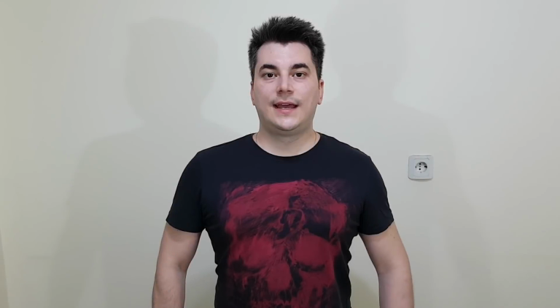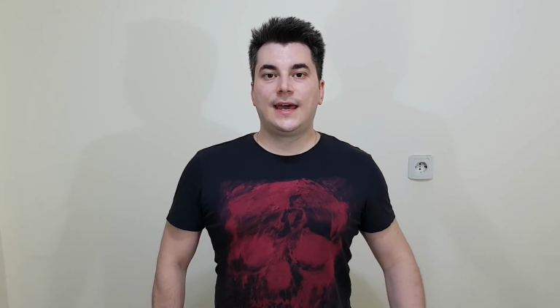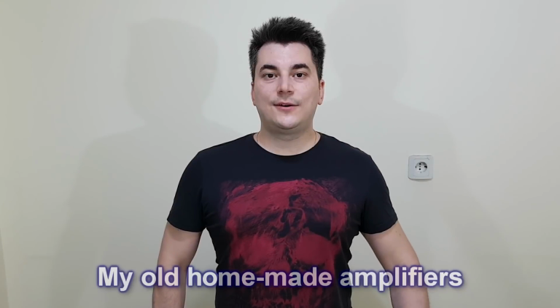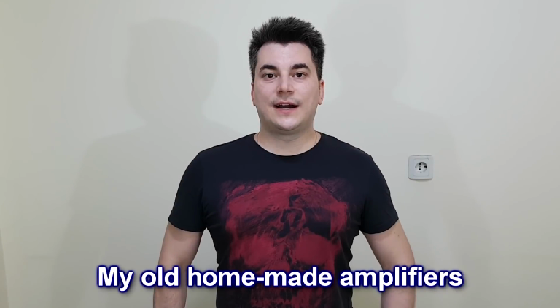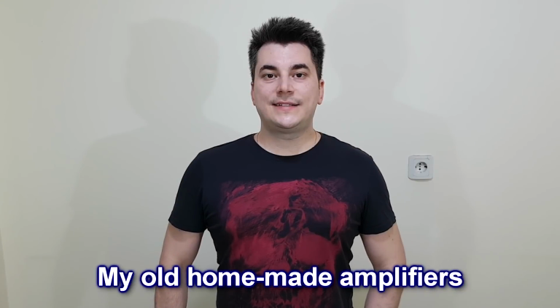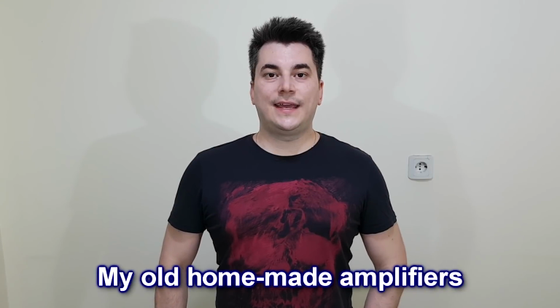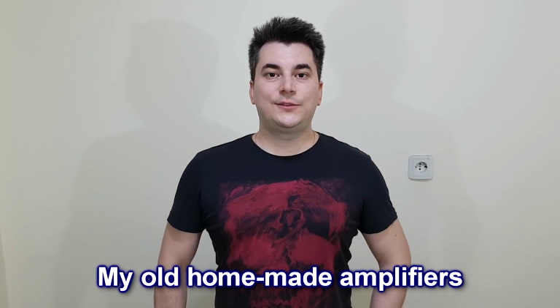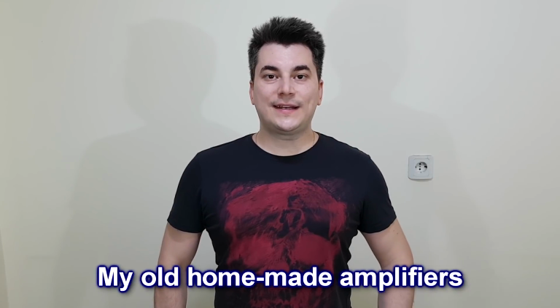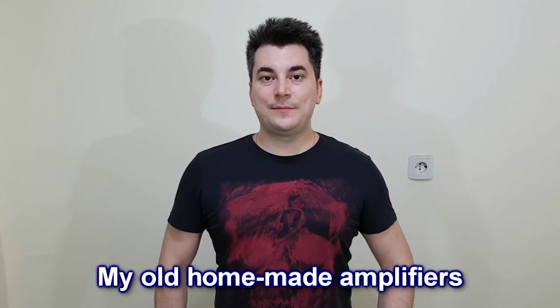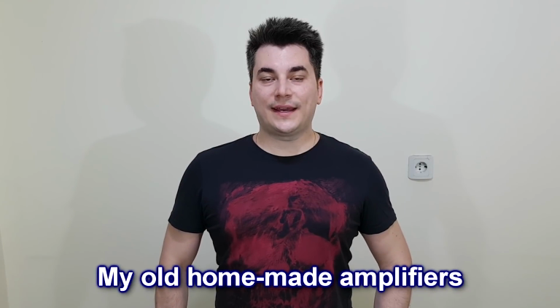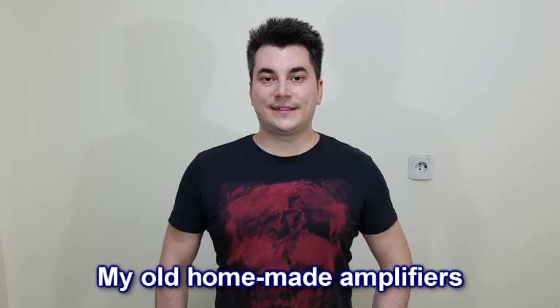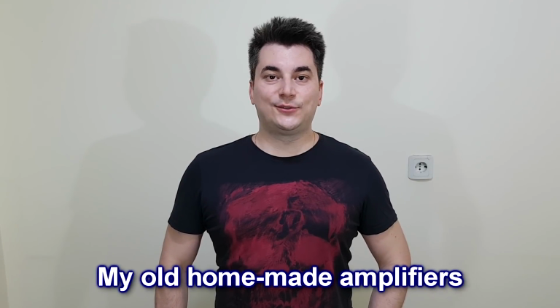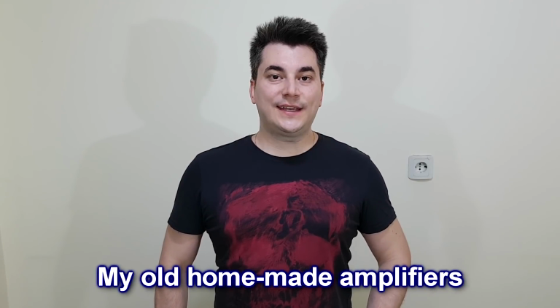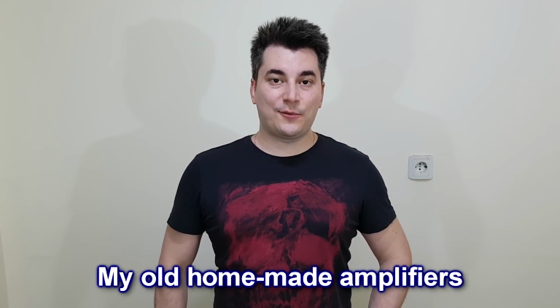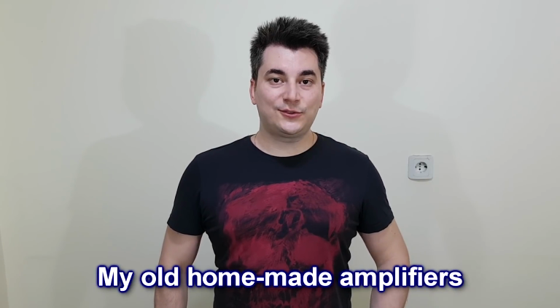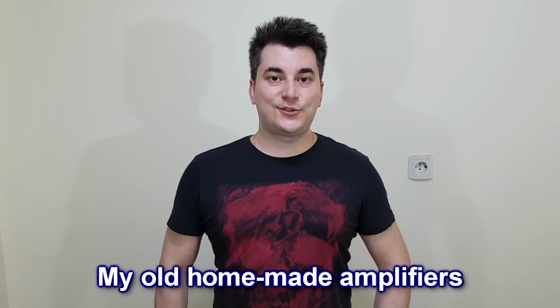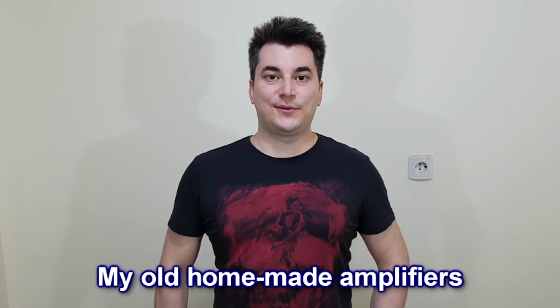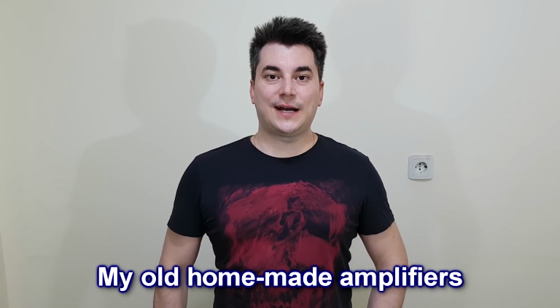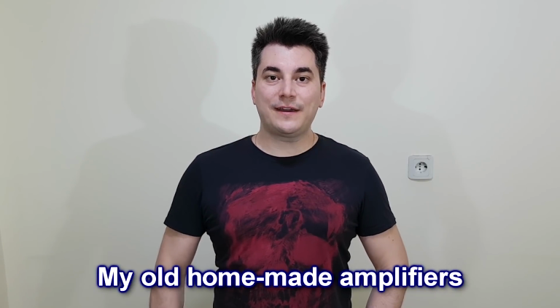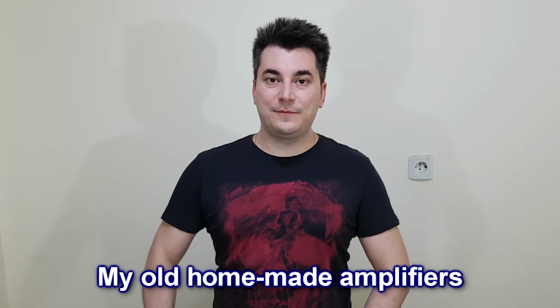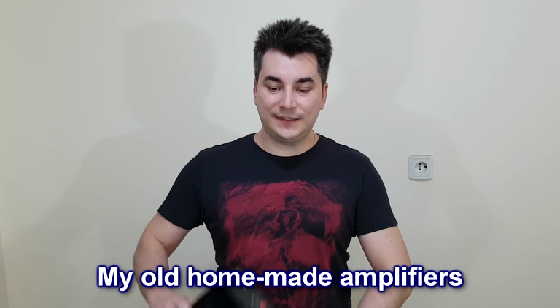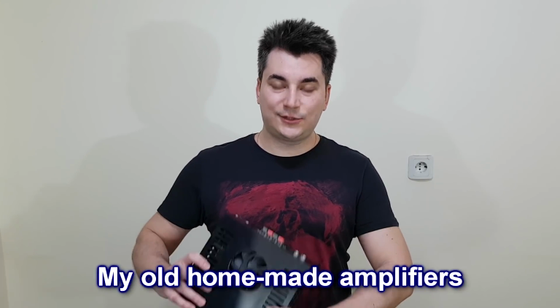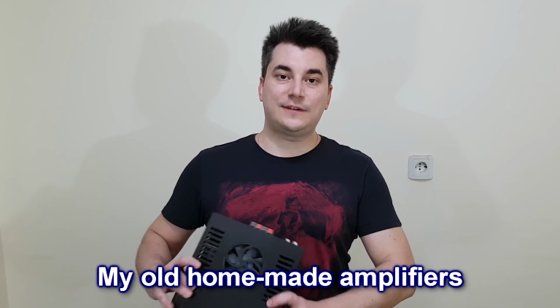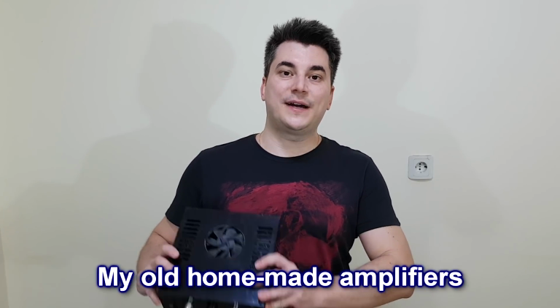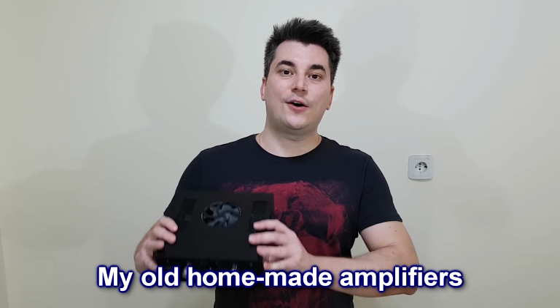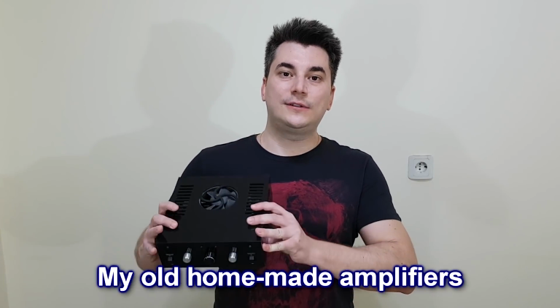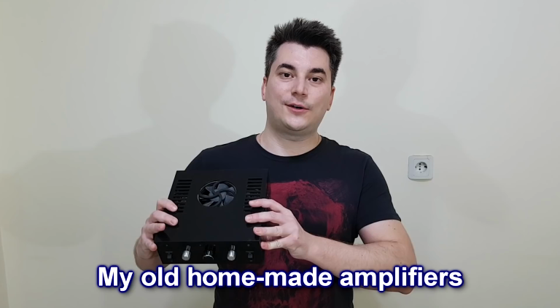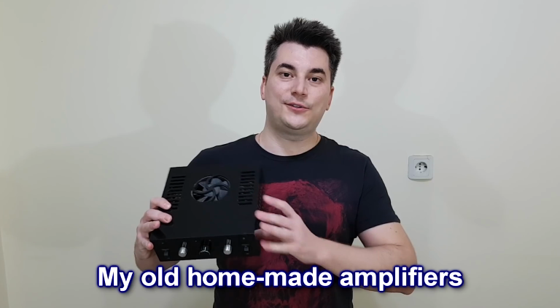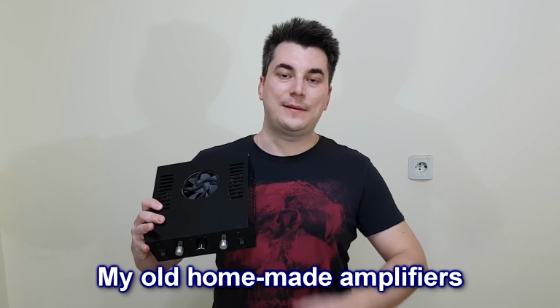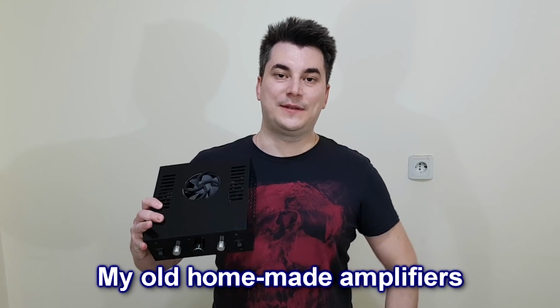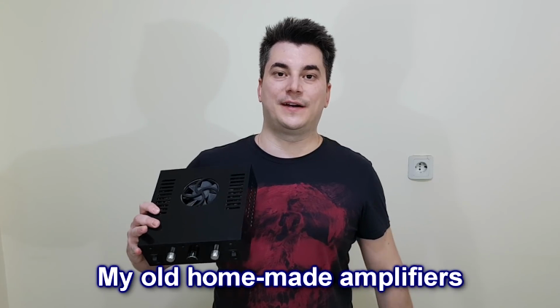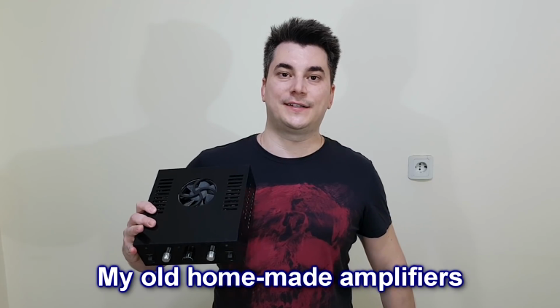Hello guys and welcome back! Today I want to show you how I built two of my old audio amplifiers.